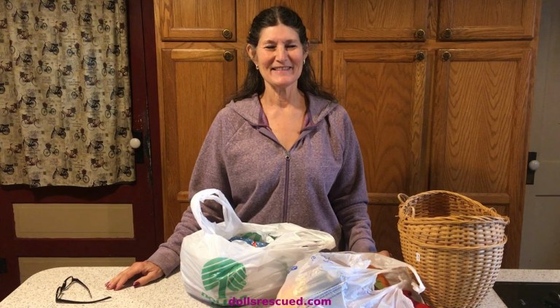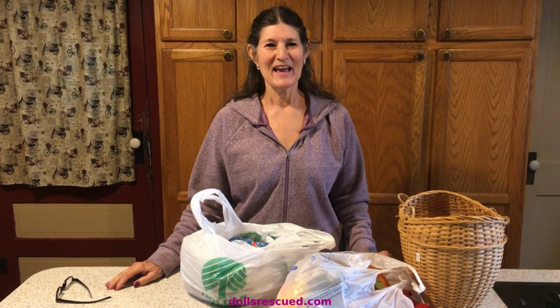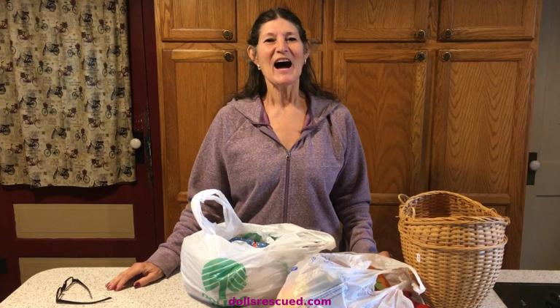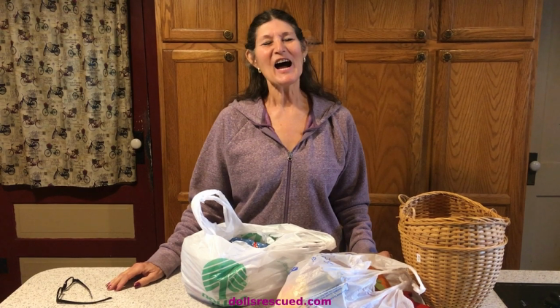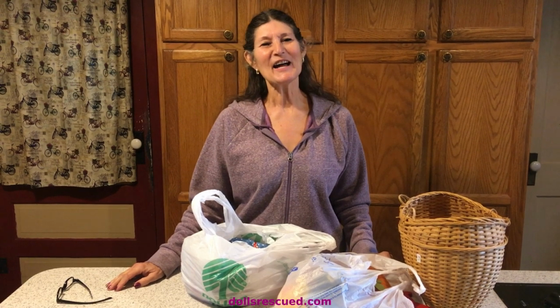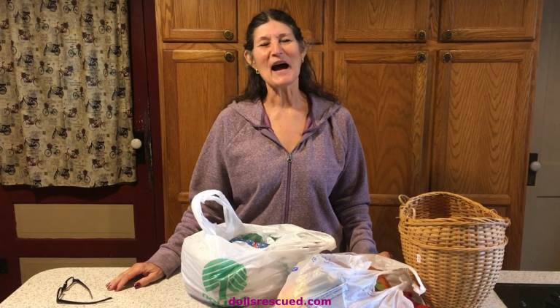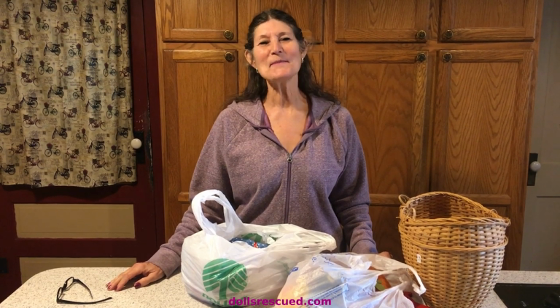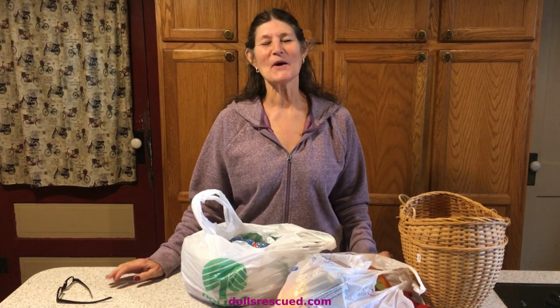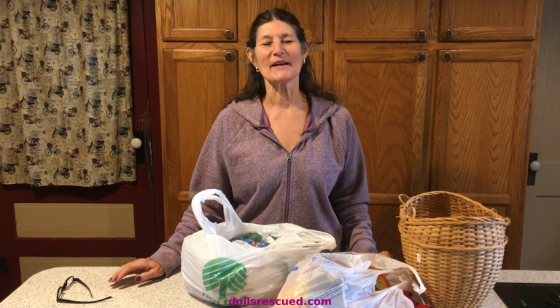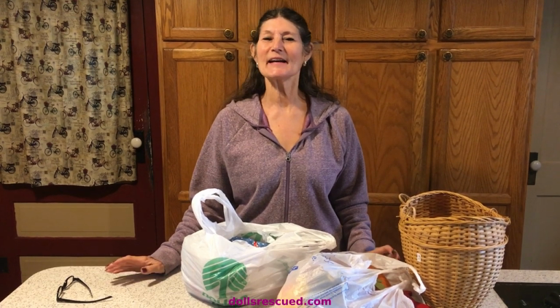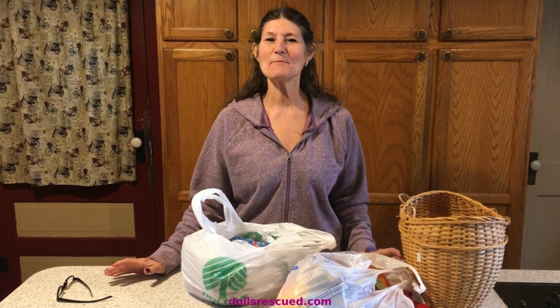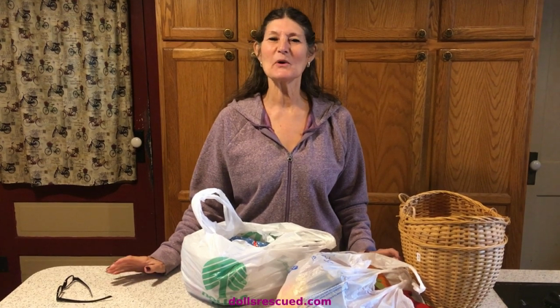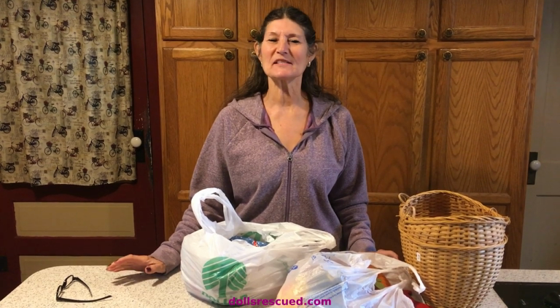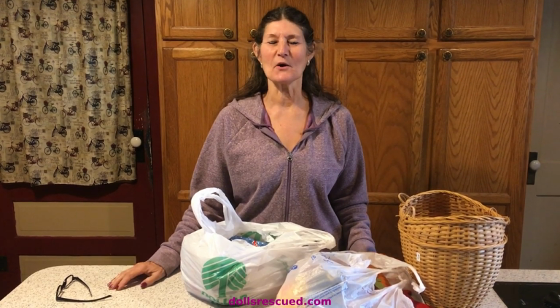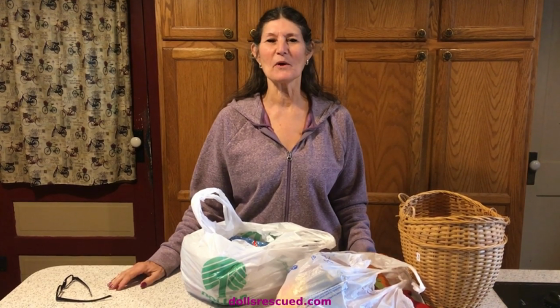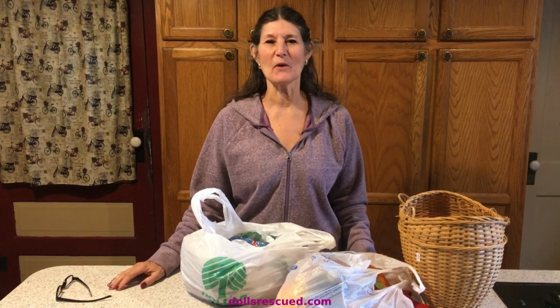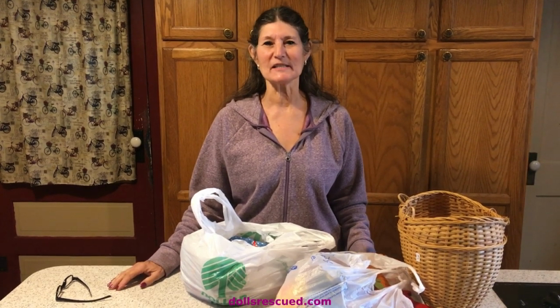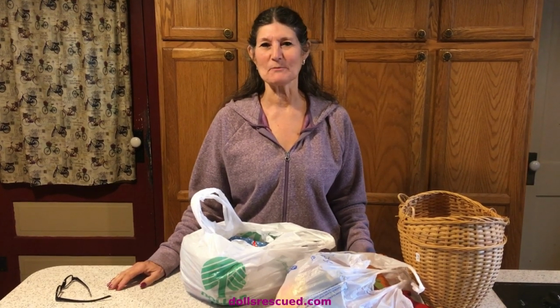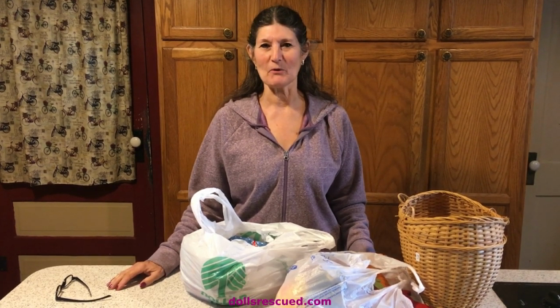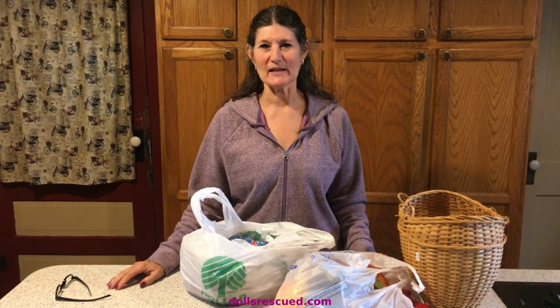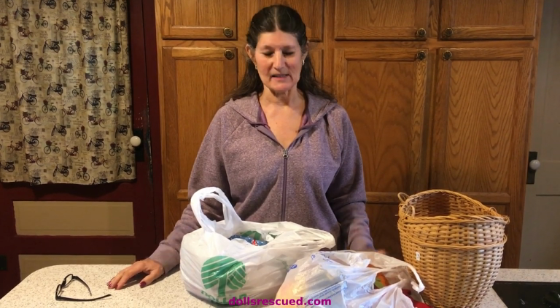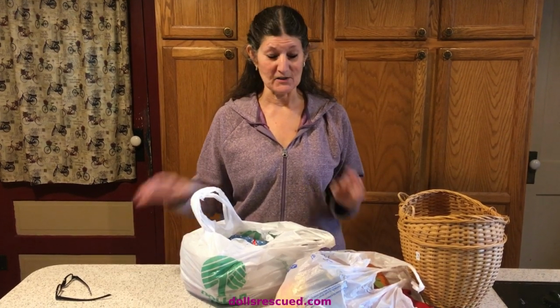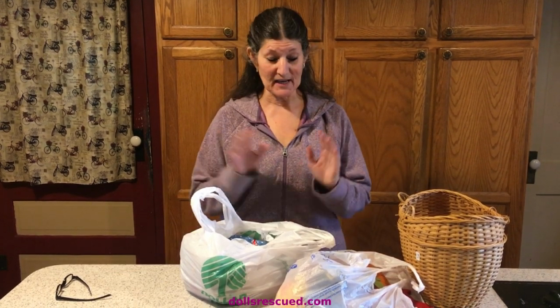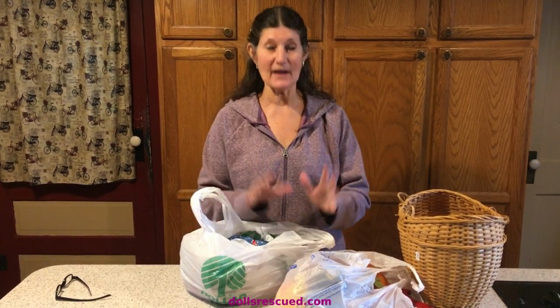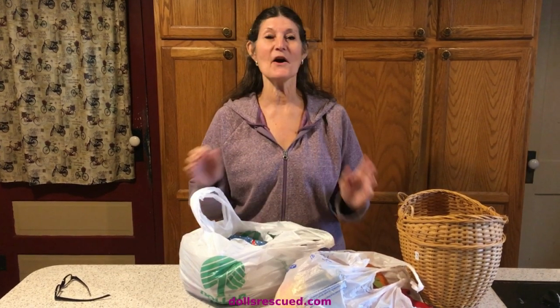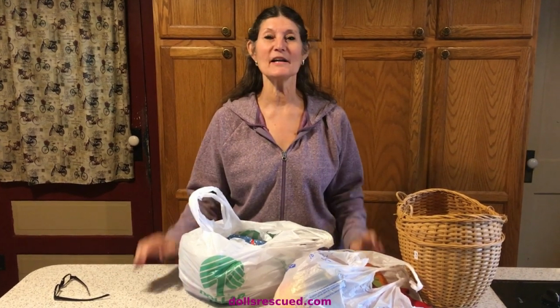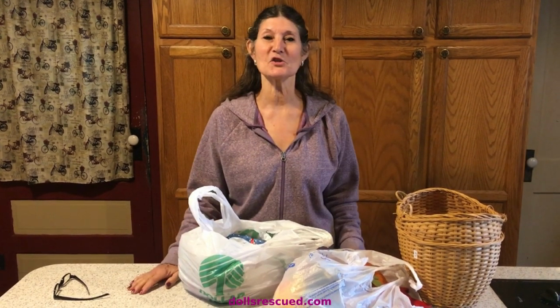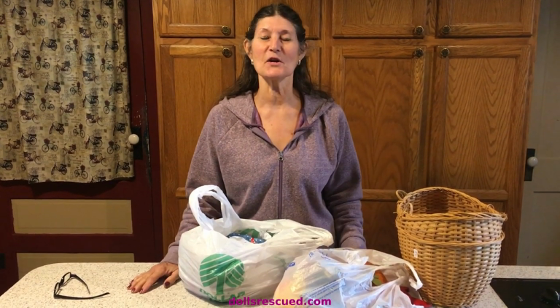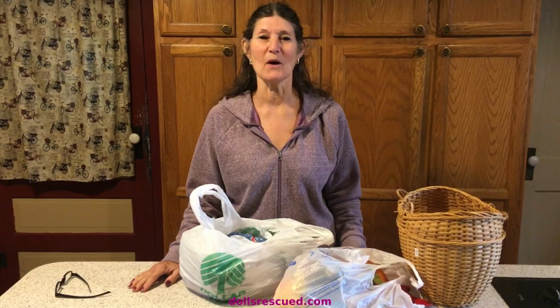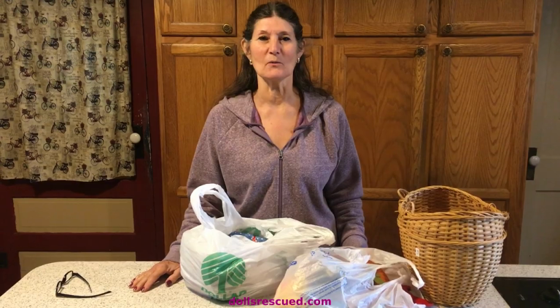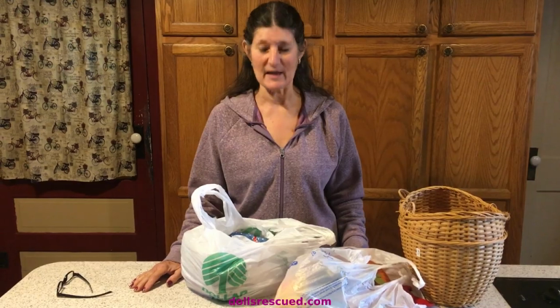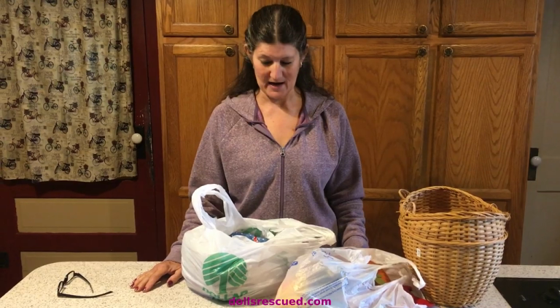Hi, I'm Marna, and a couple weeks ago we went to some garage sales, and I thought I'd show you what we got.